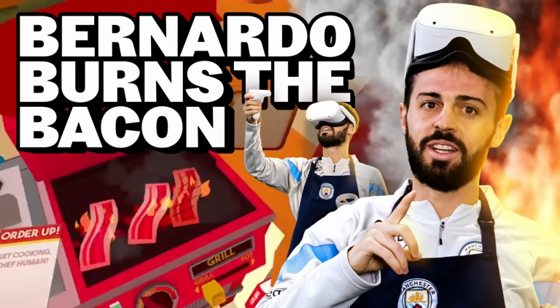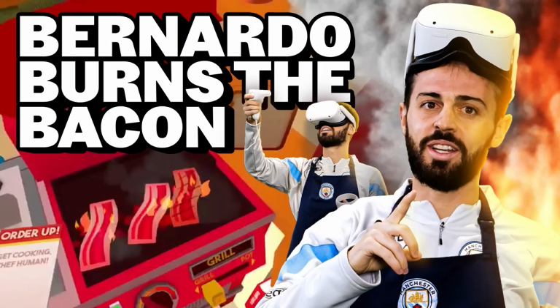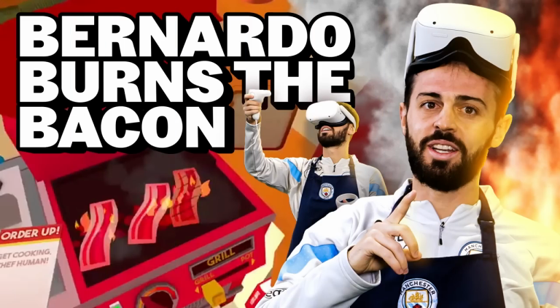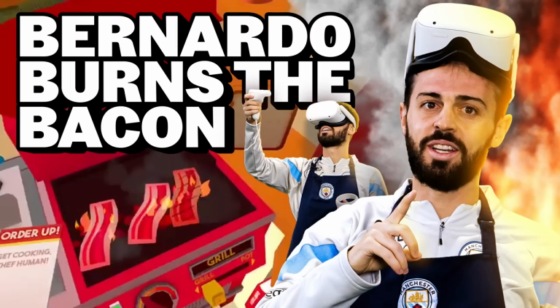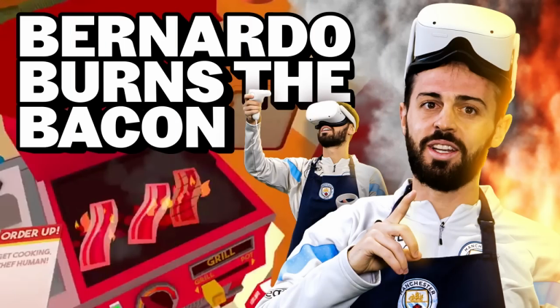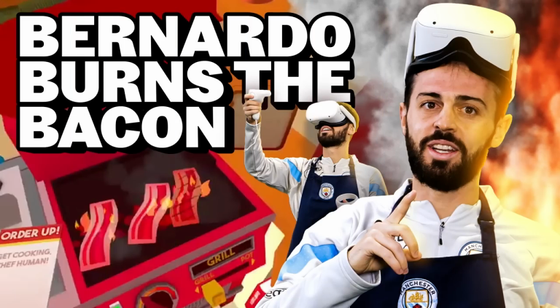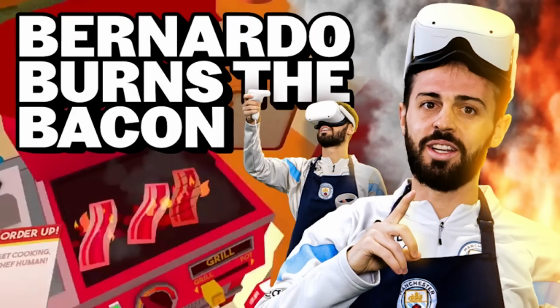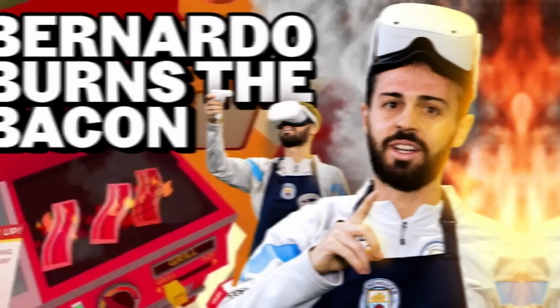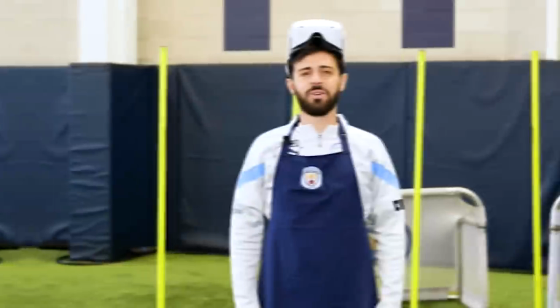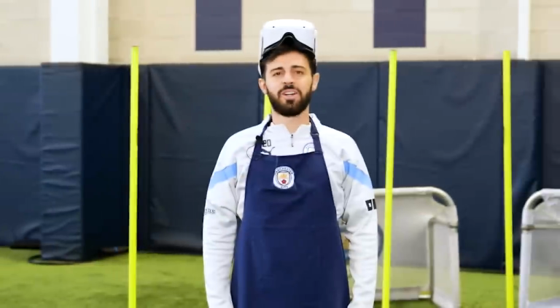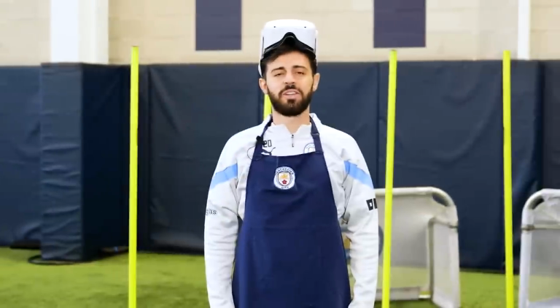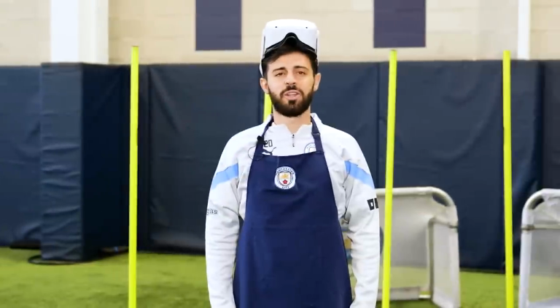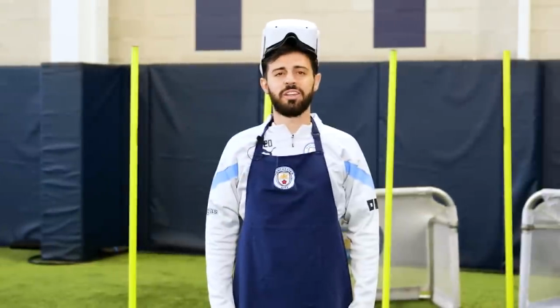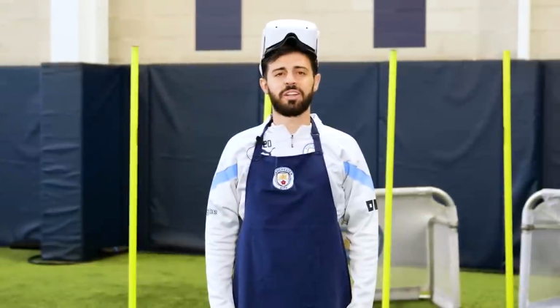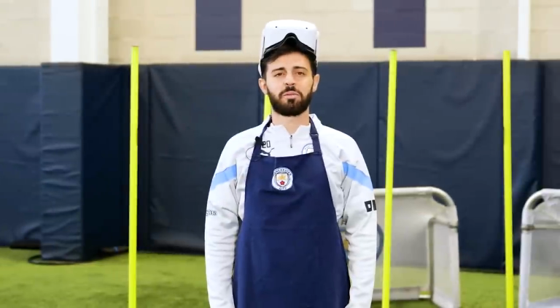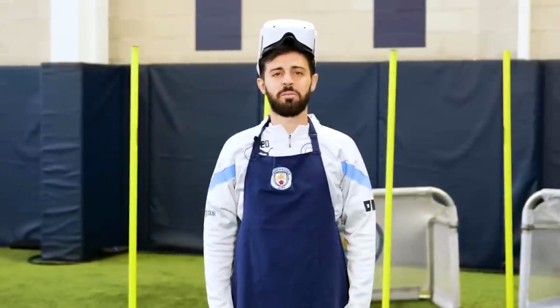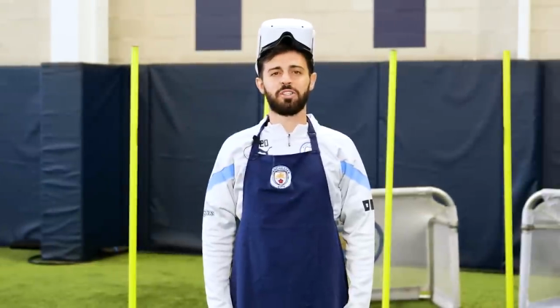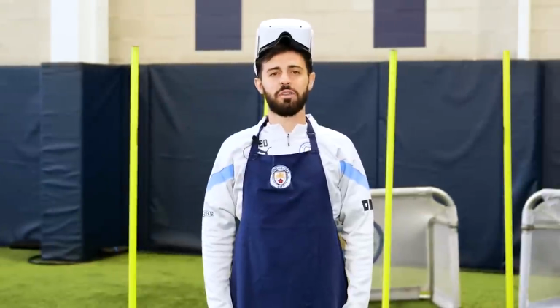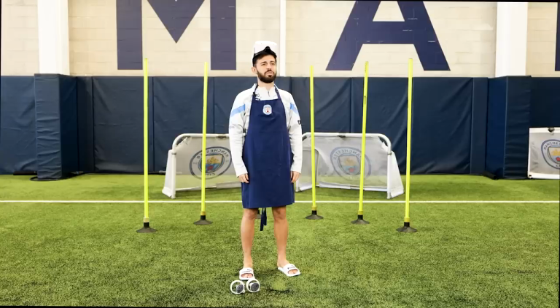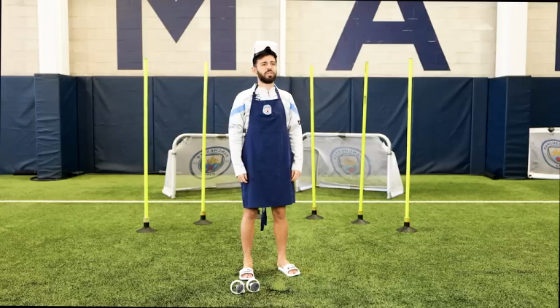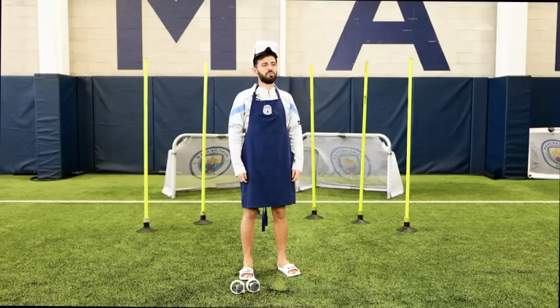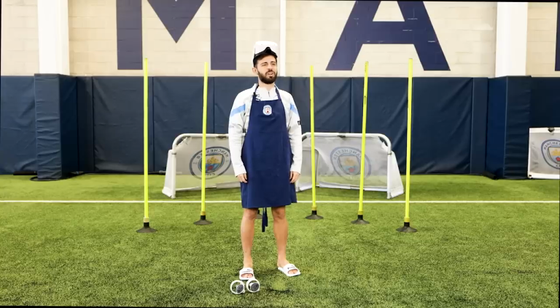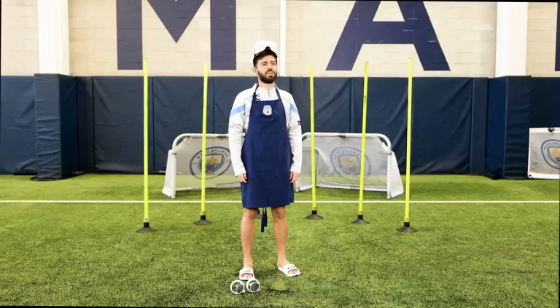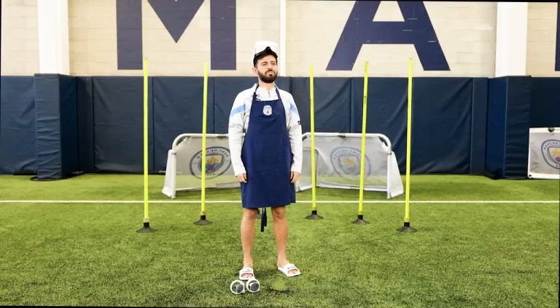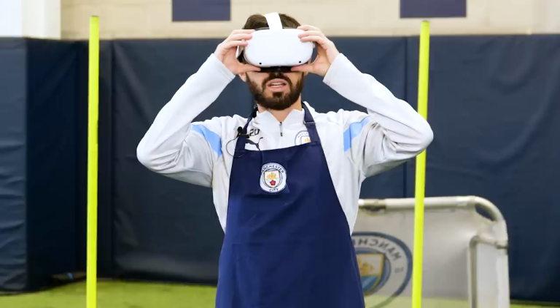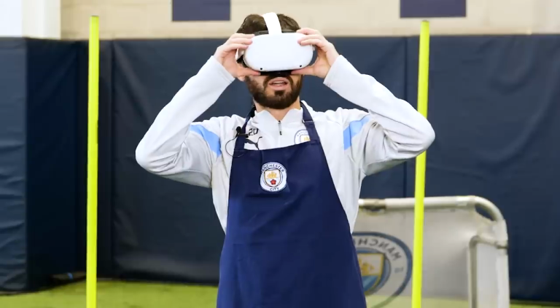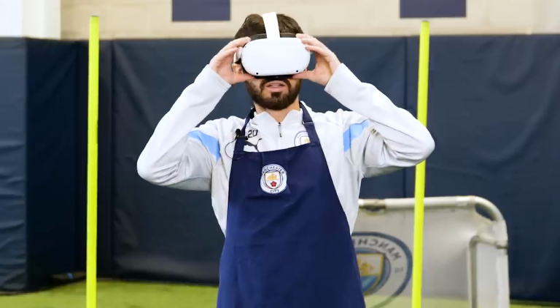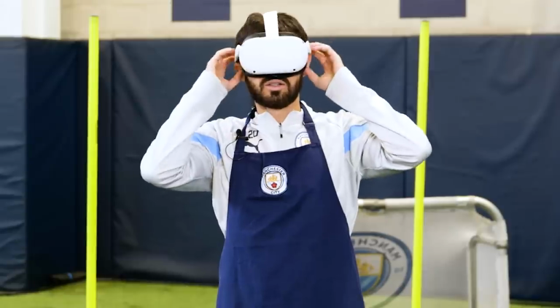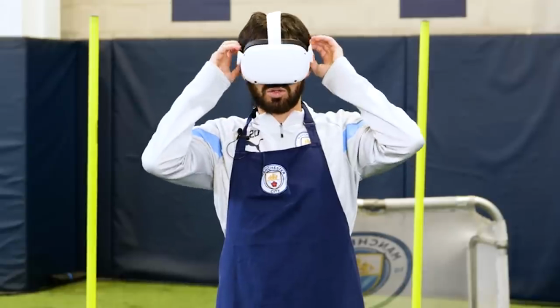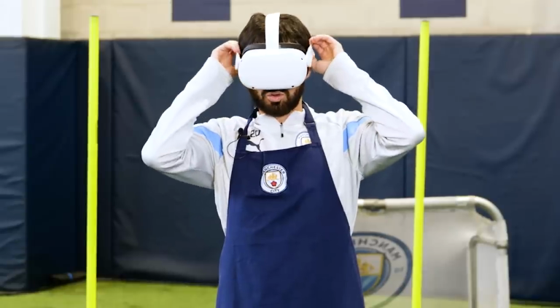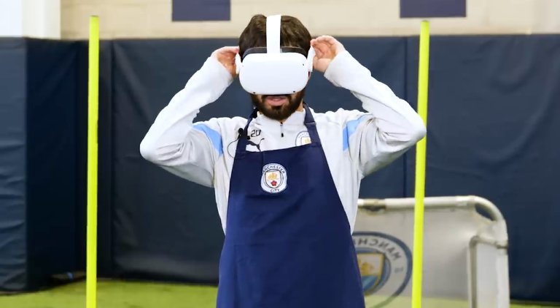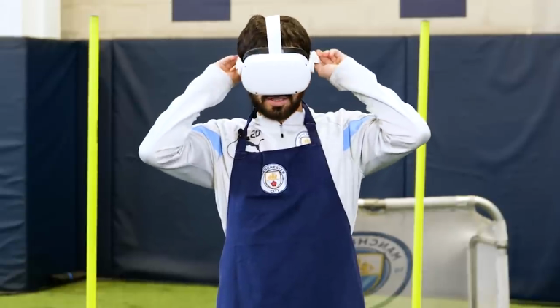Hello guys, here Bernardo, and today I'm gonna be a chef in VR. Nice.